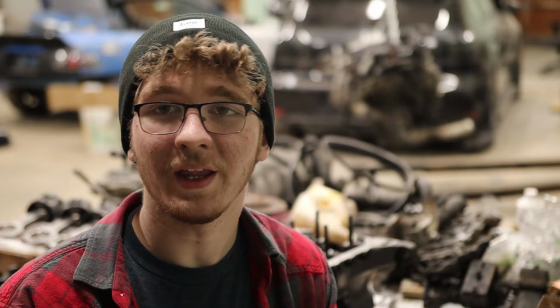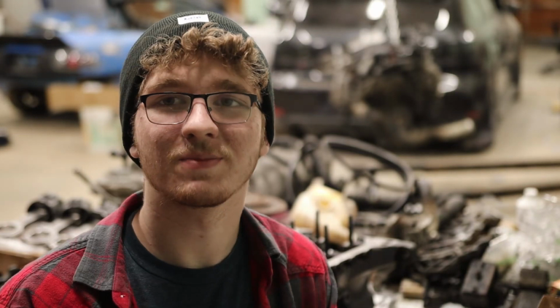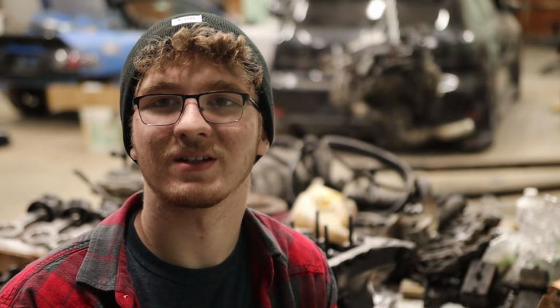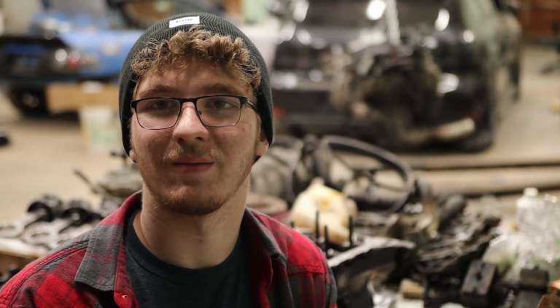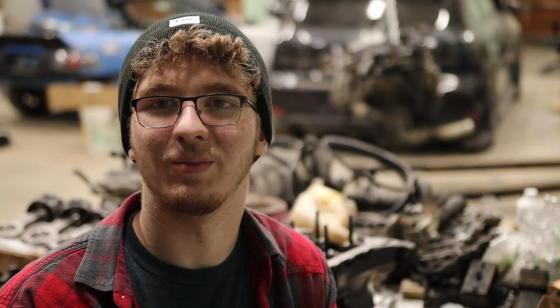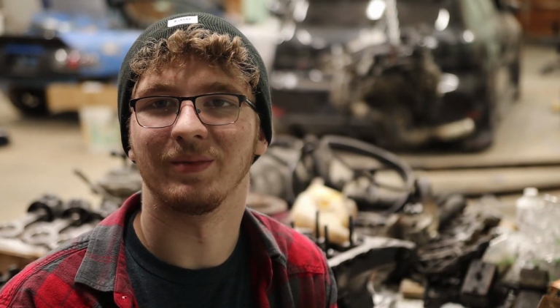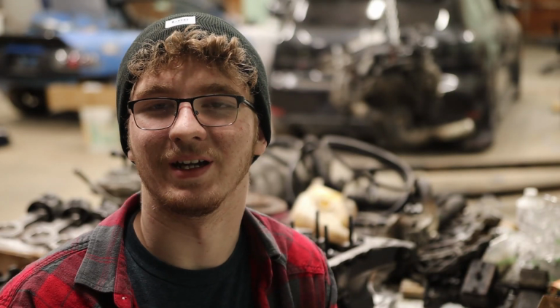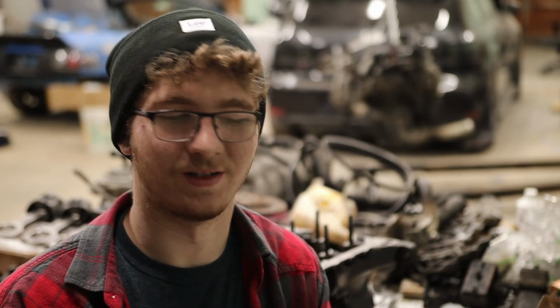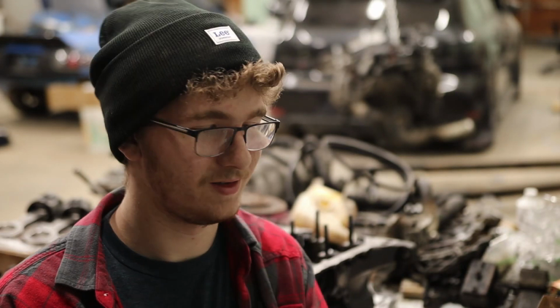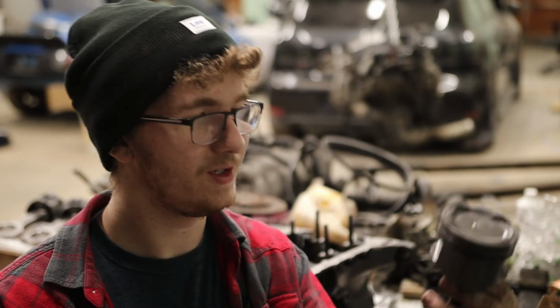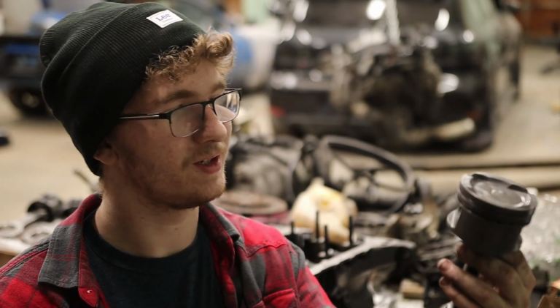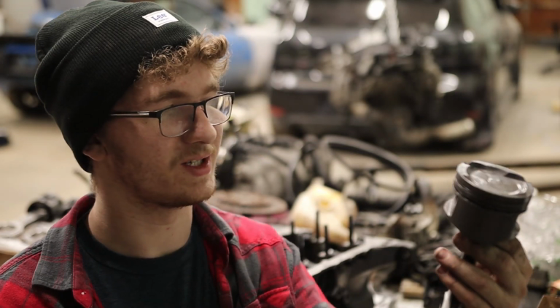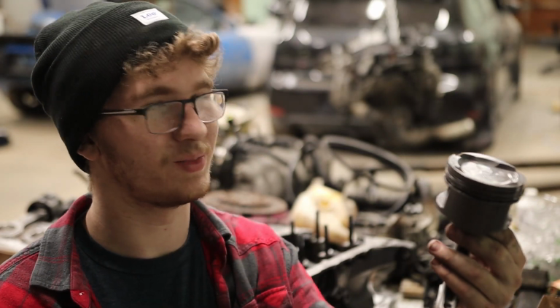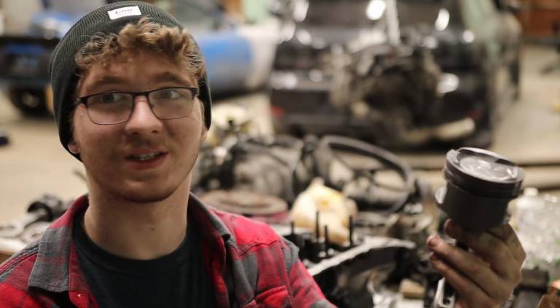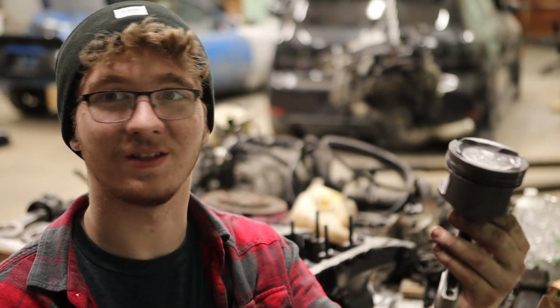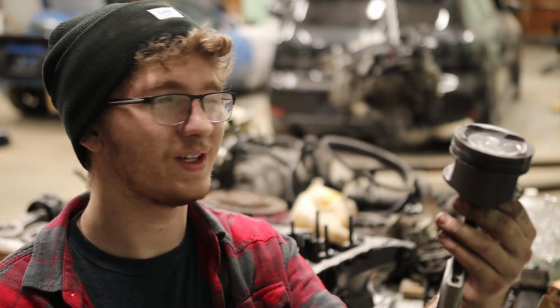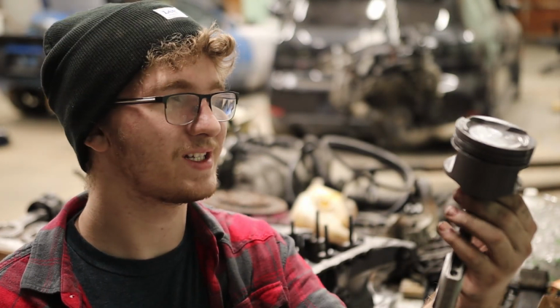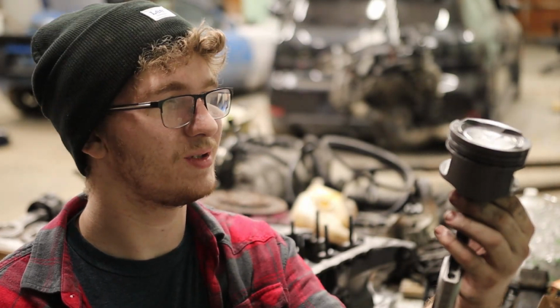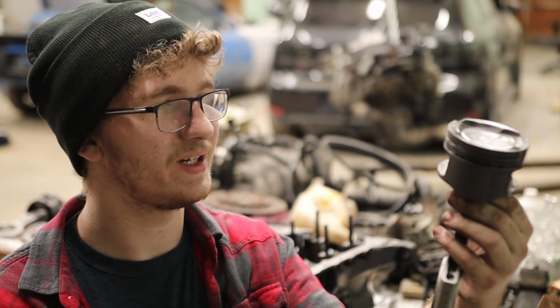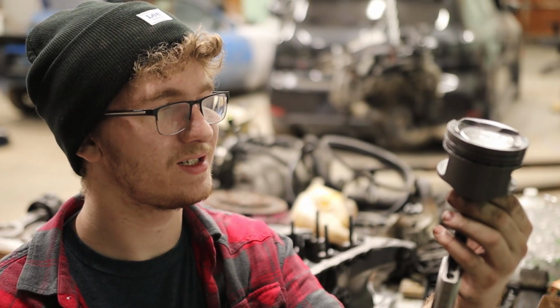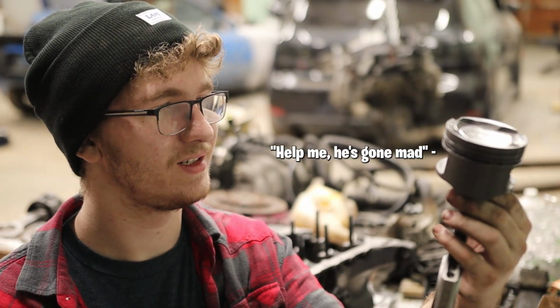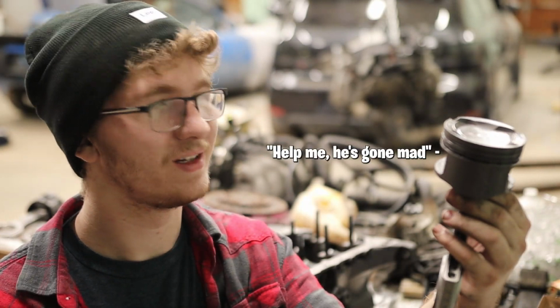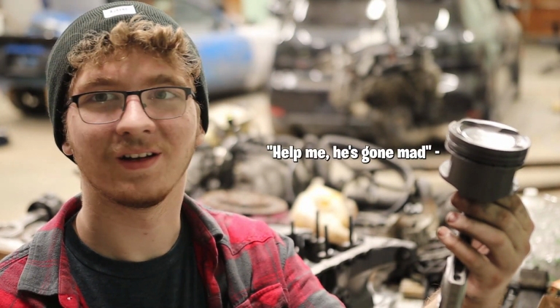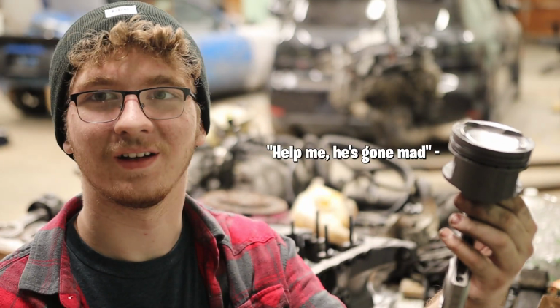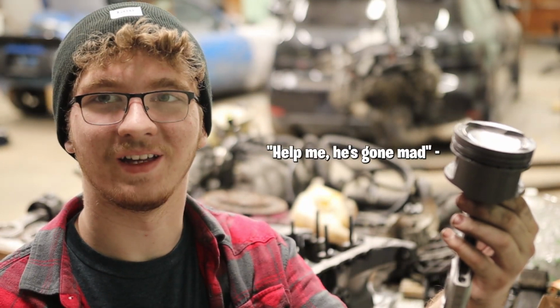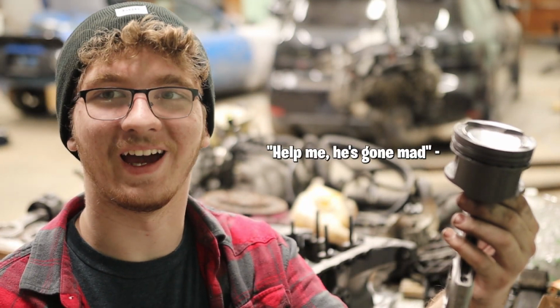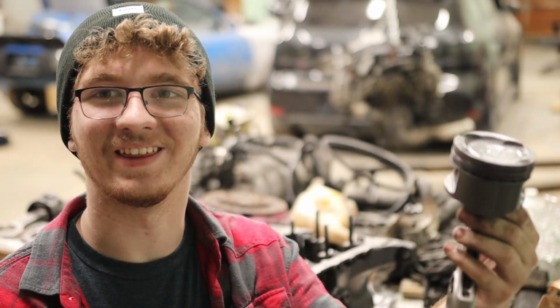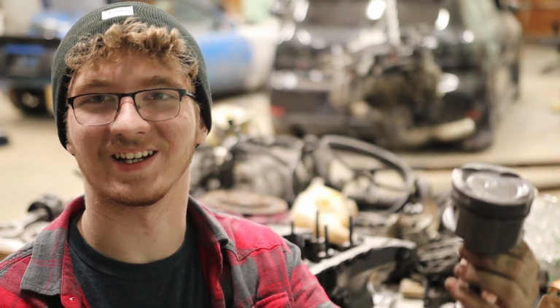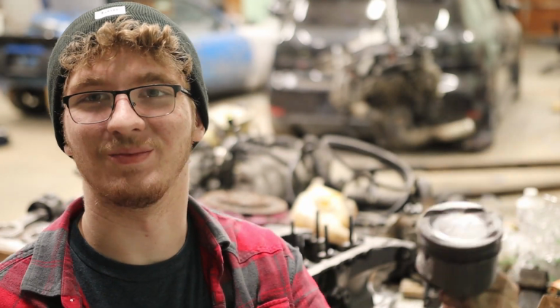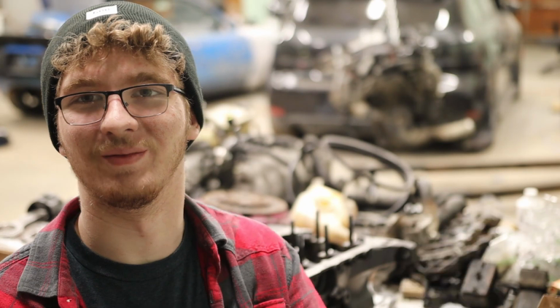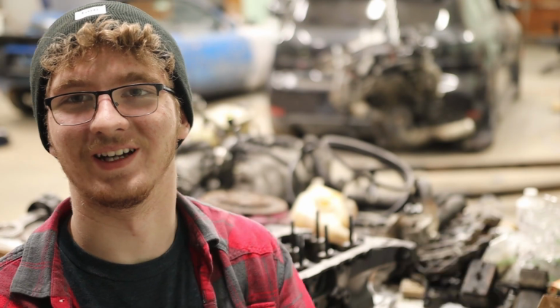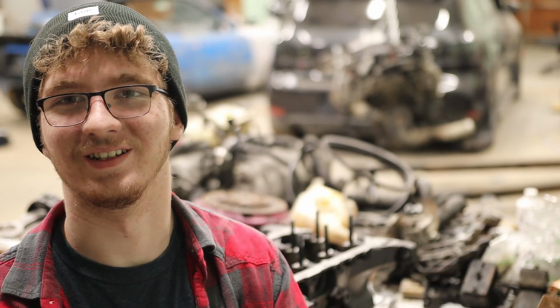I think it's about time I build my engine. What do you think, Mr. Piston? Do you think I should build my engine? Yeah, I think I should build my engine.